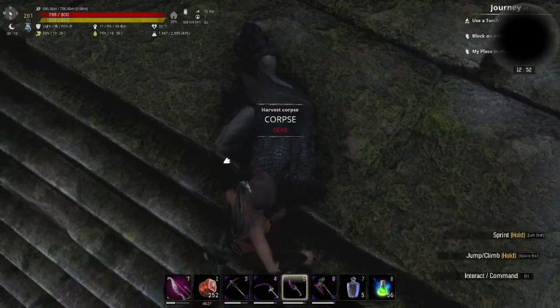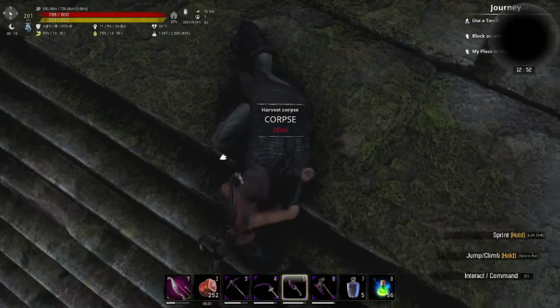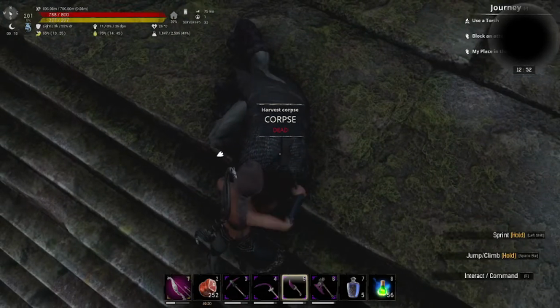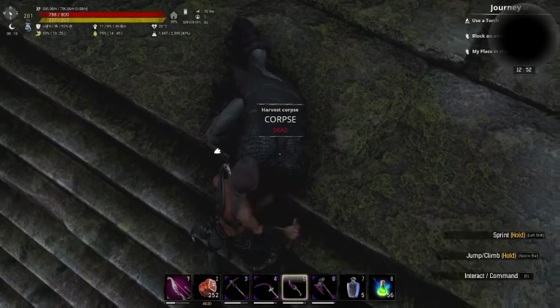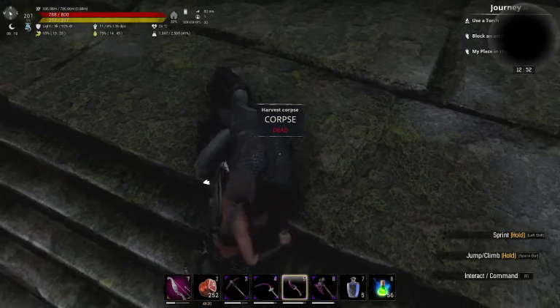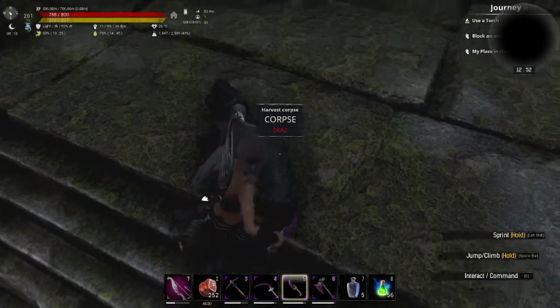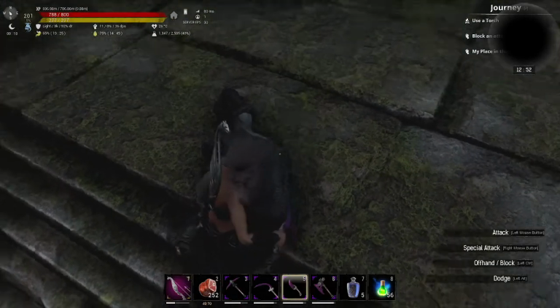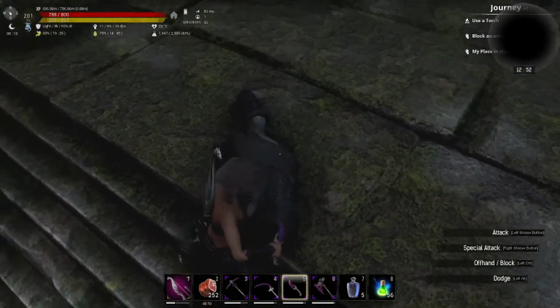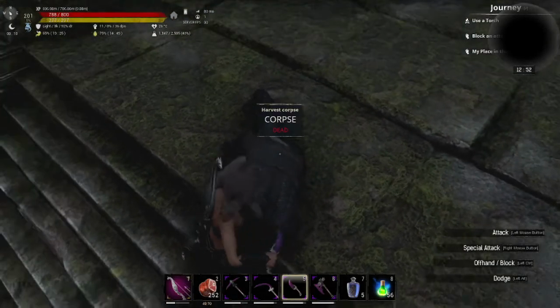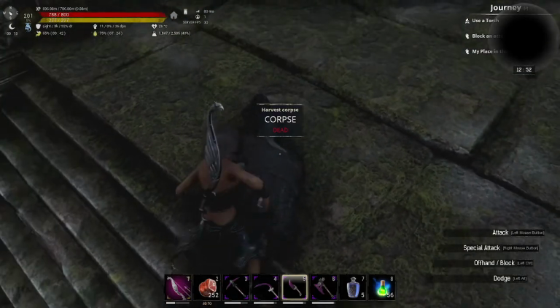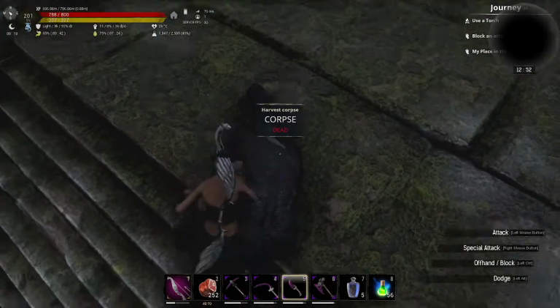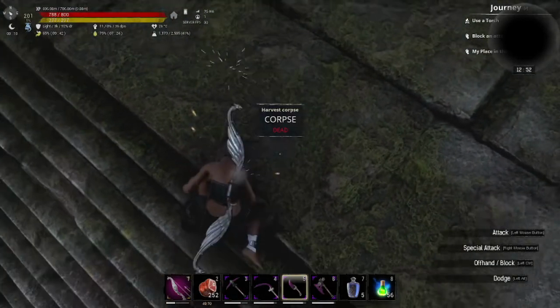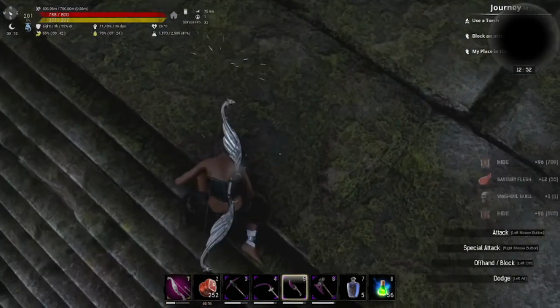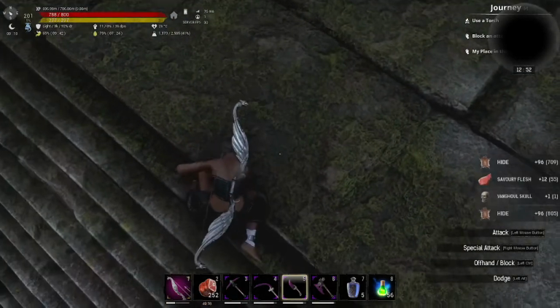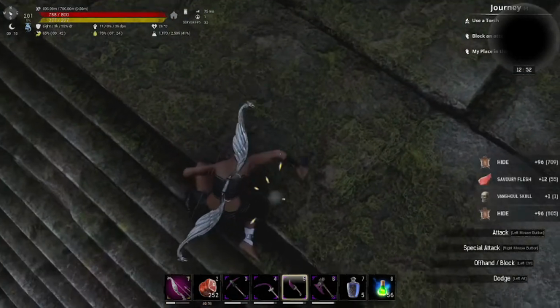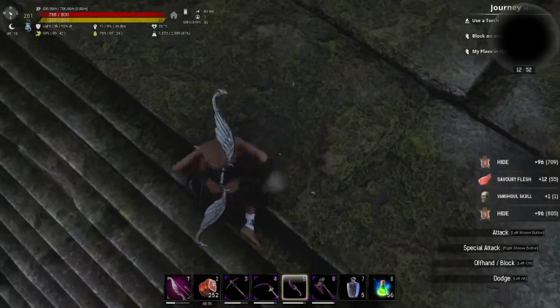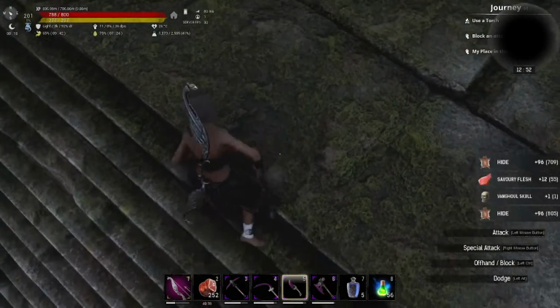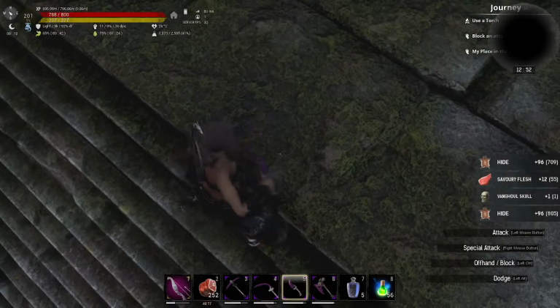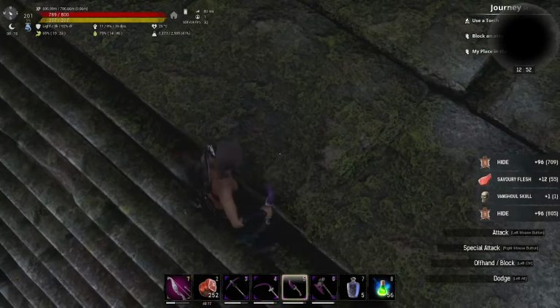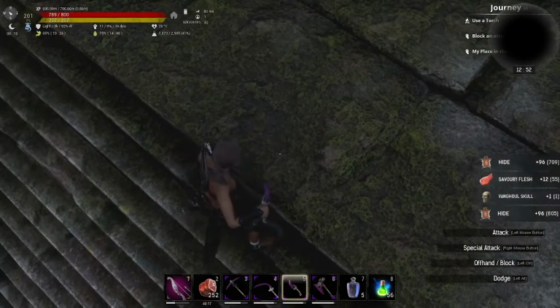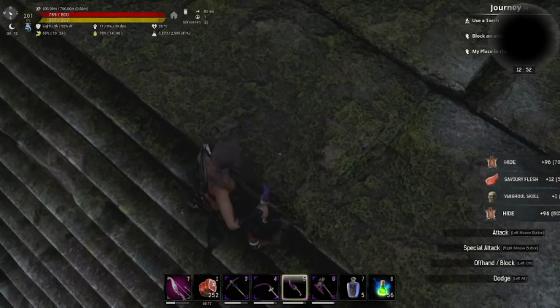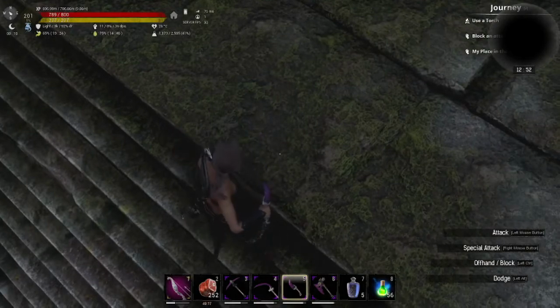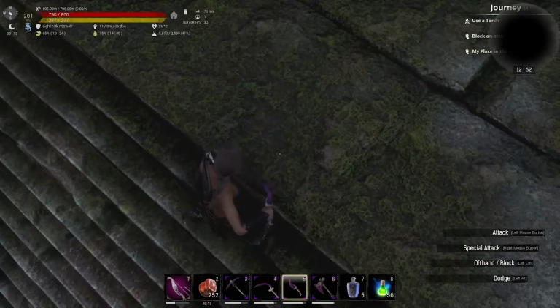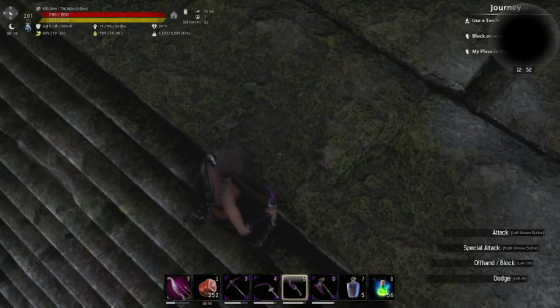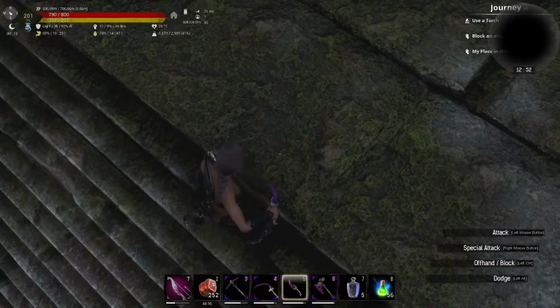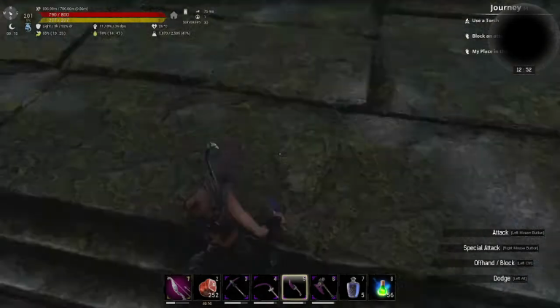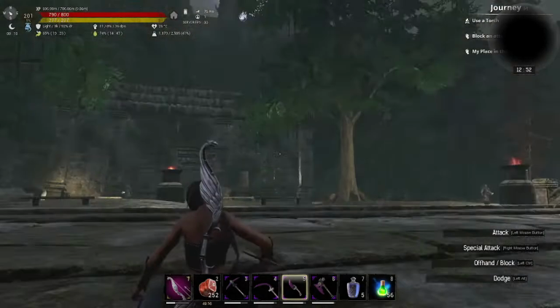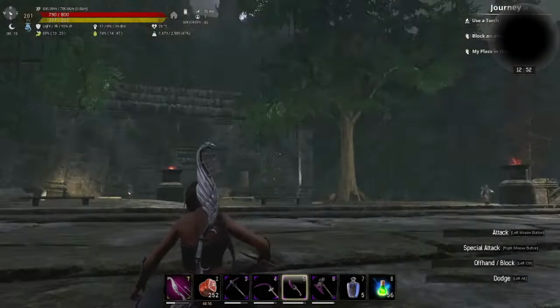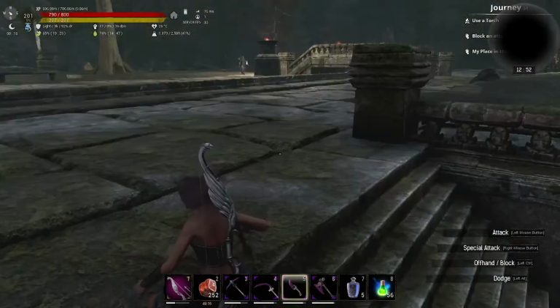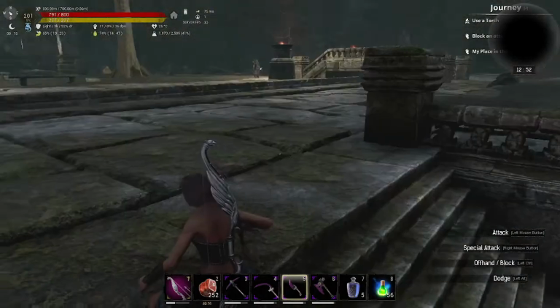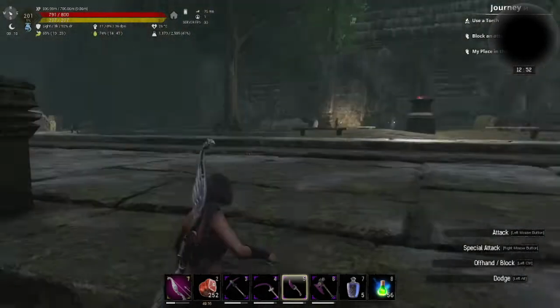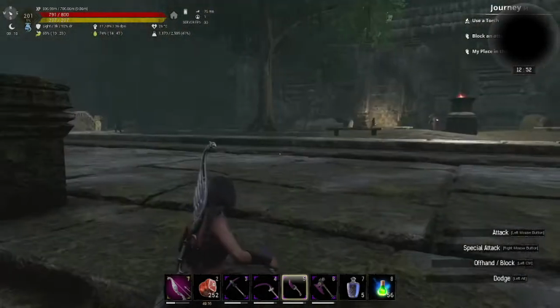What you want is the Van Ghoul skull. You're going to have to use your skinning knife to obtain it.